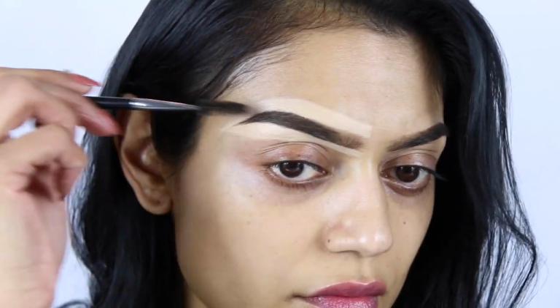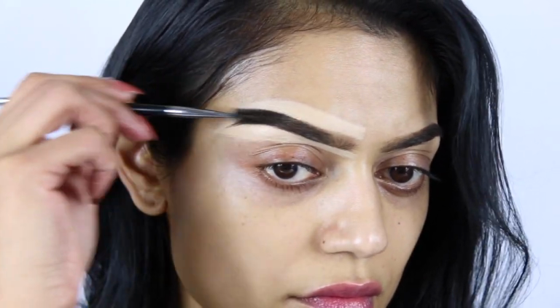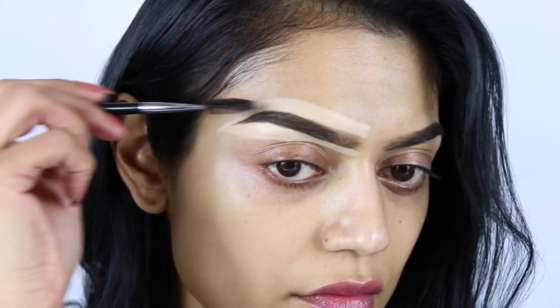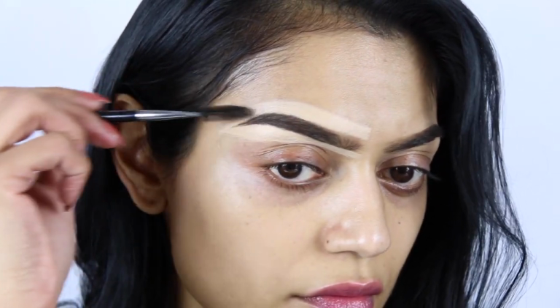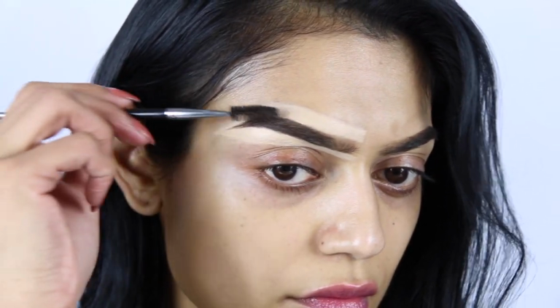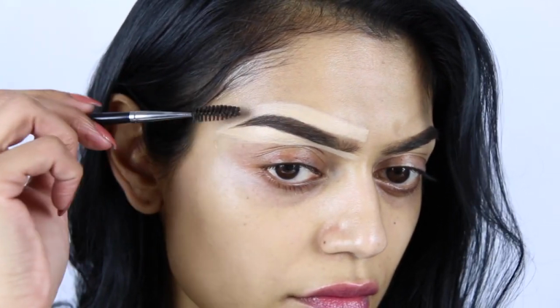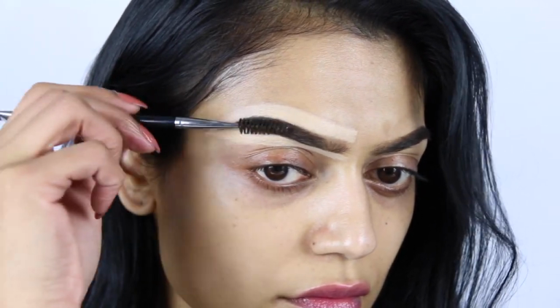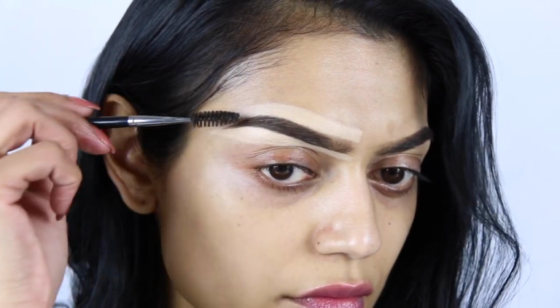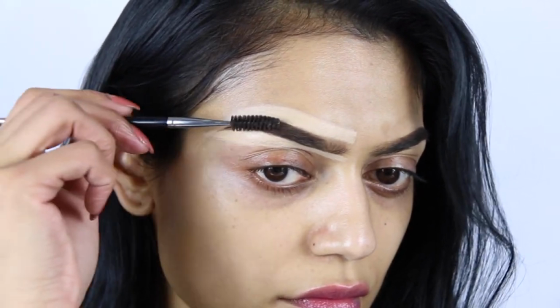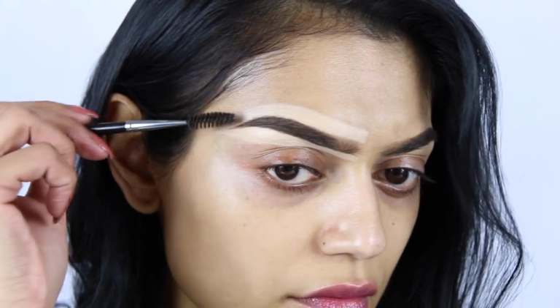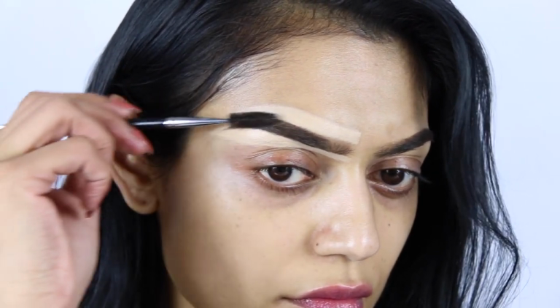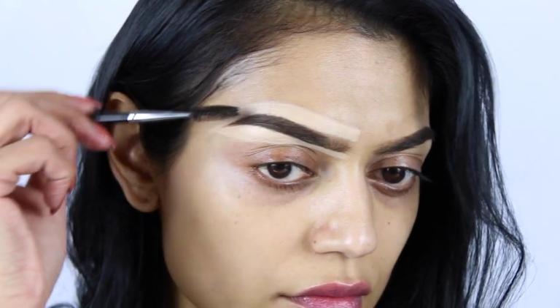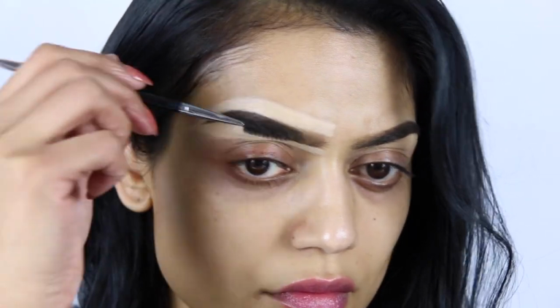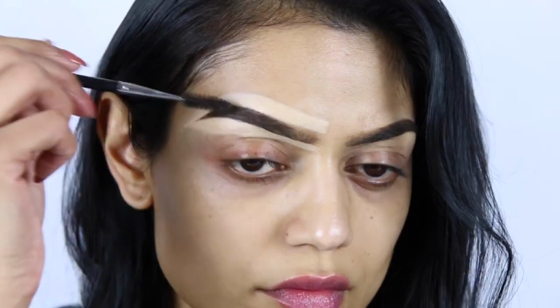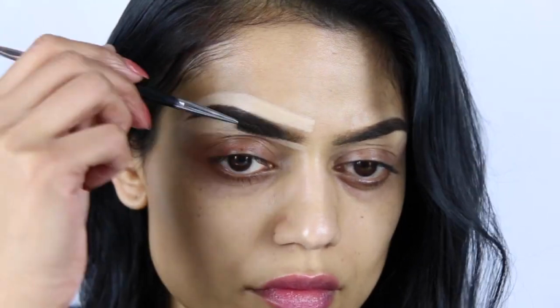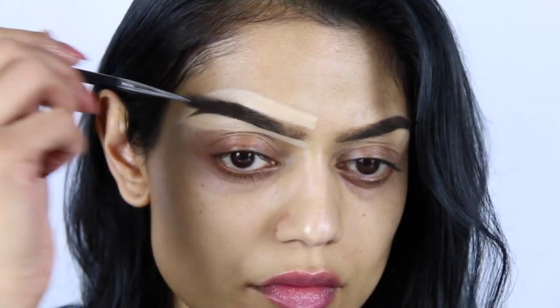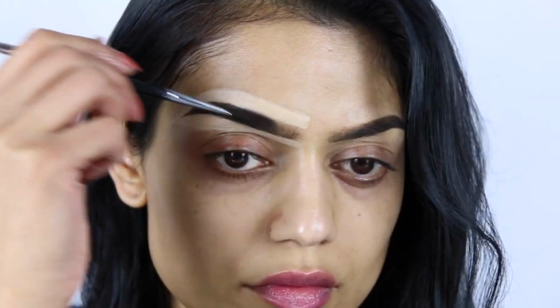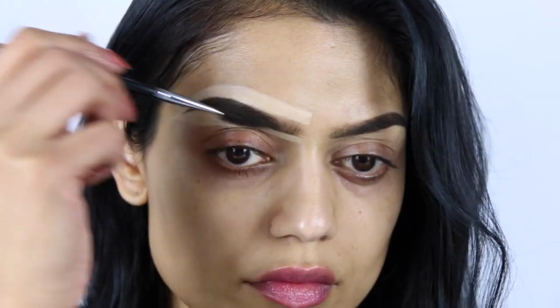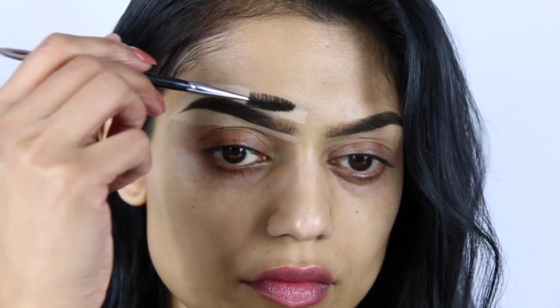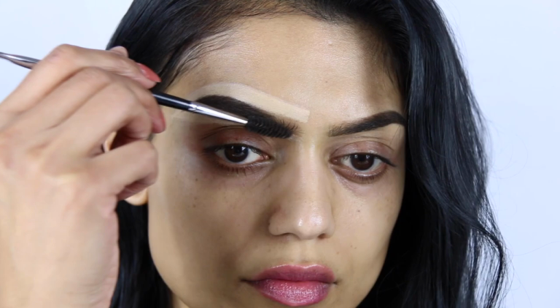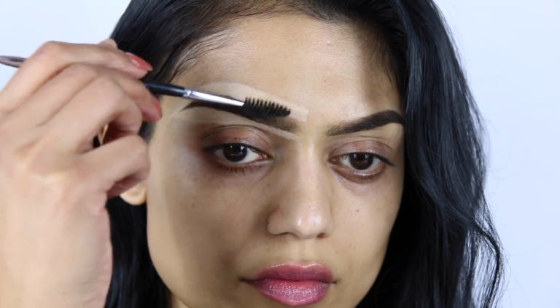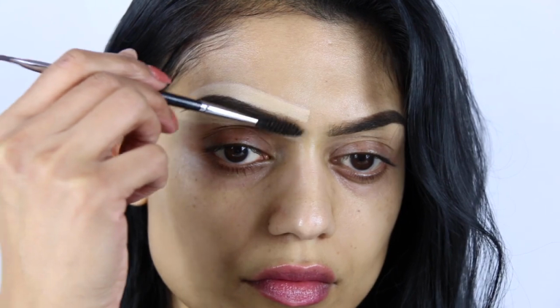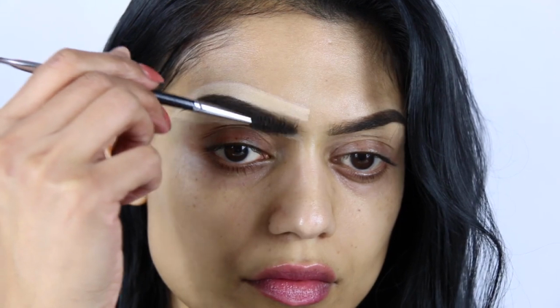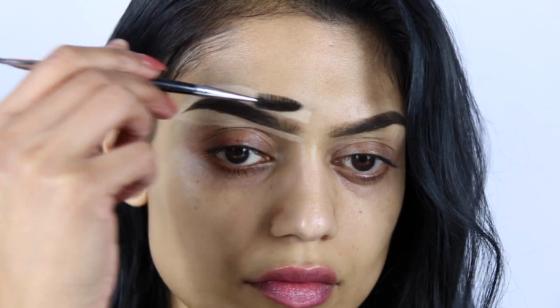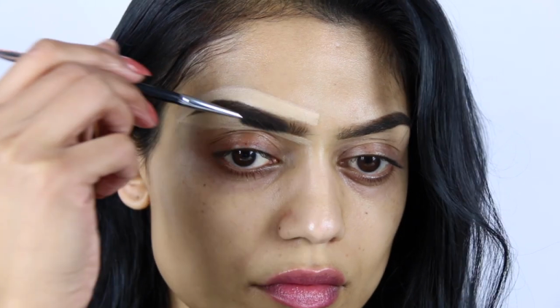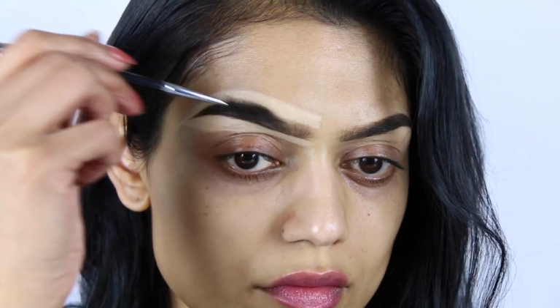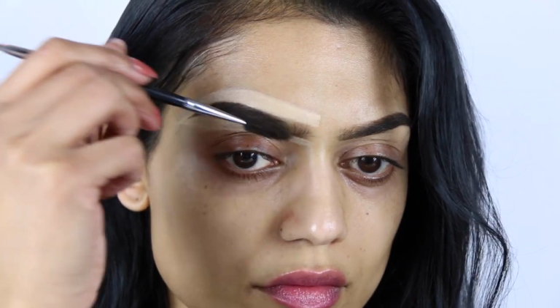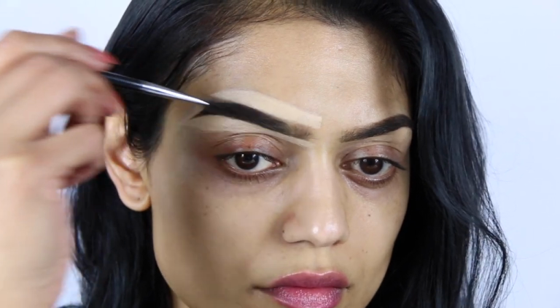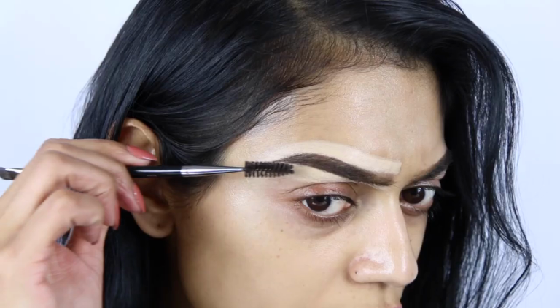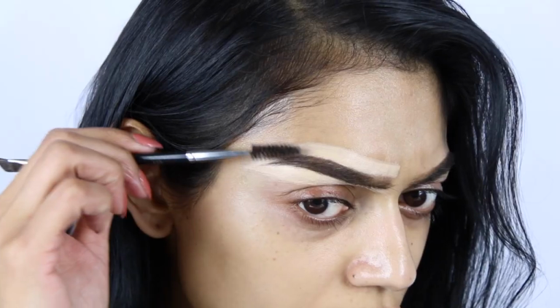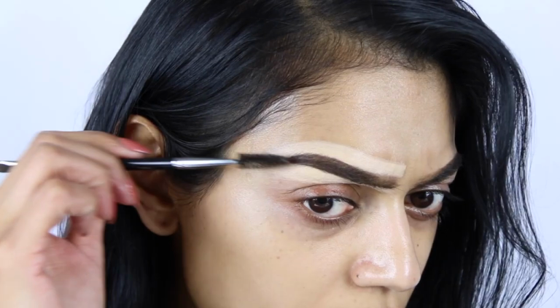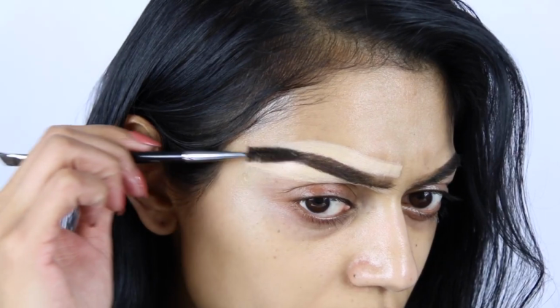And when I see any gaps, I'm just filling them in with some eyebrow gel.